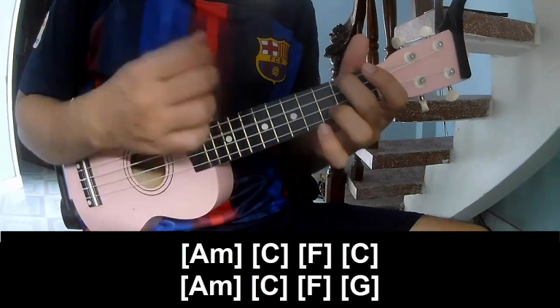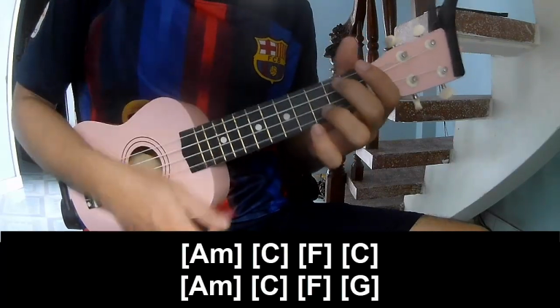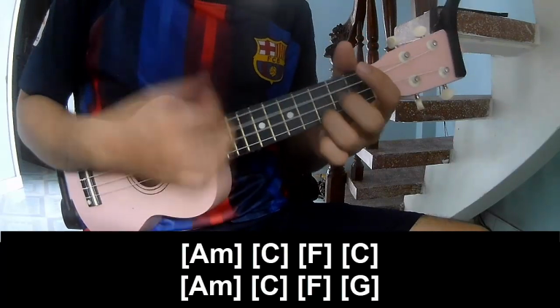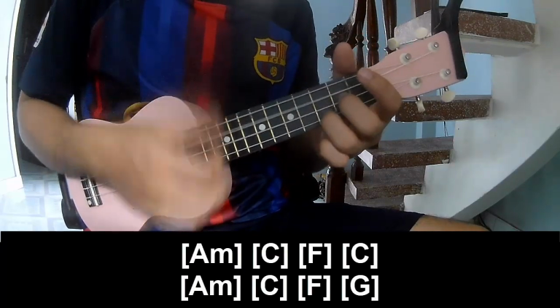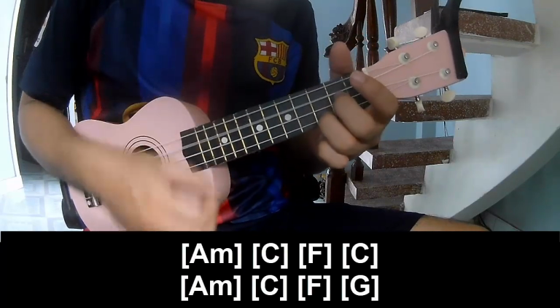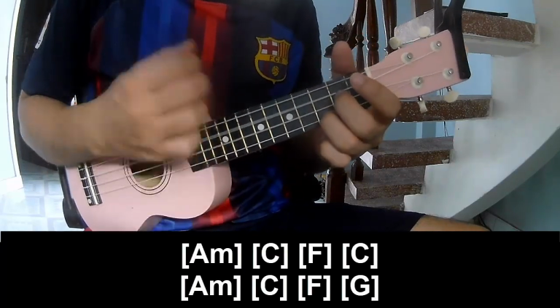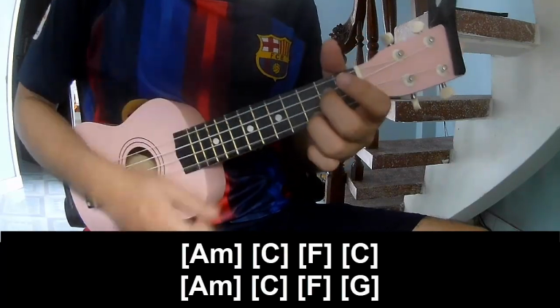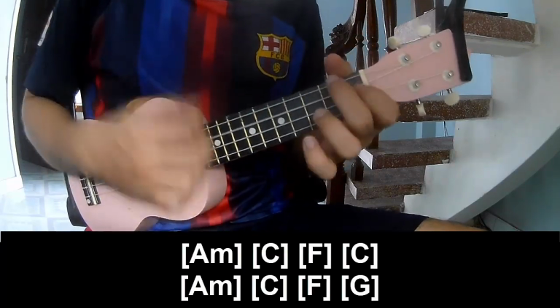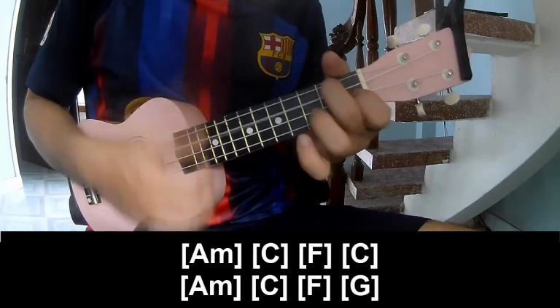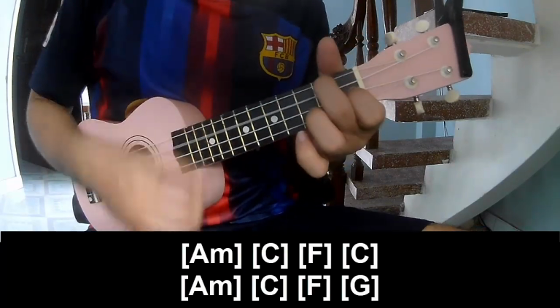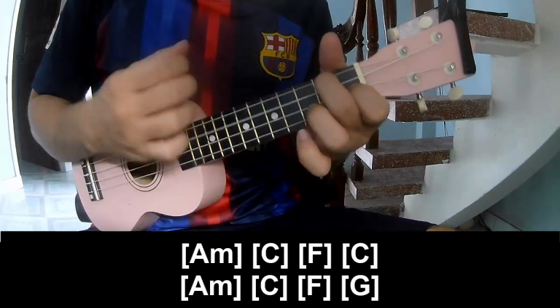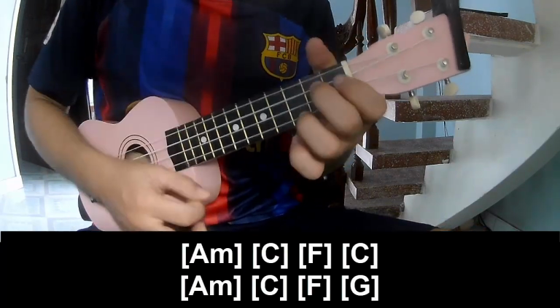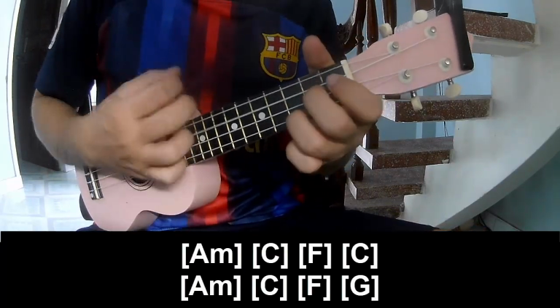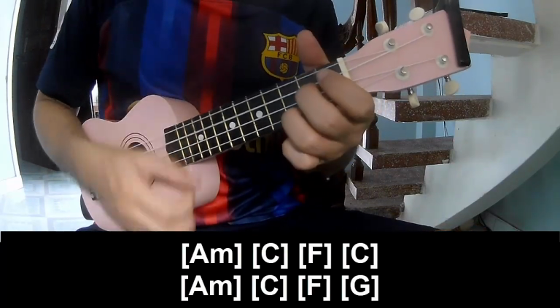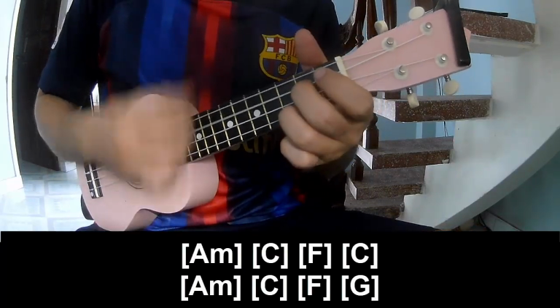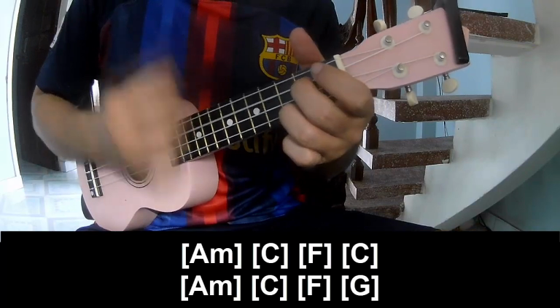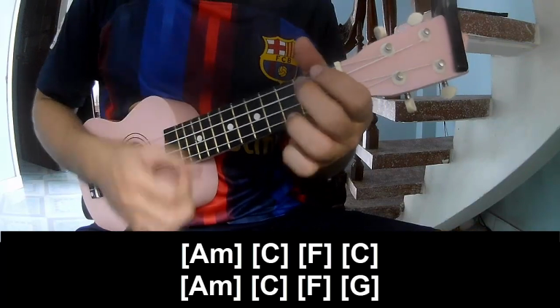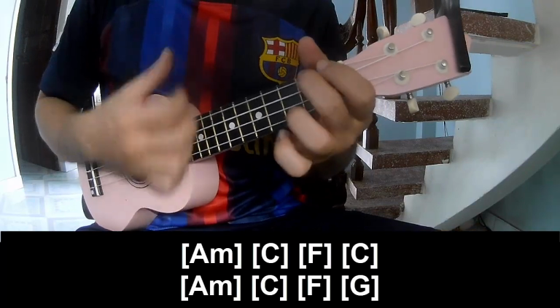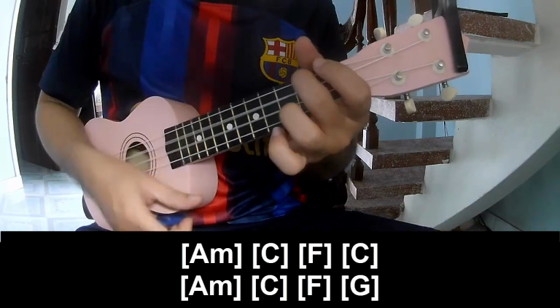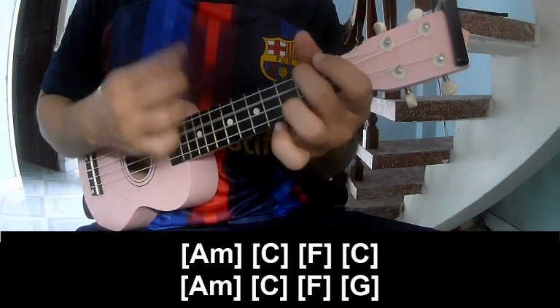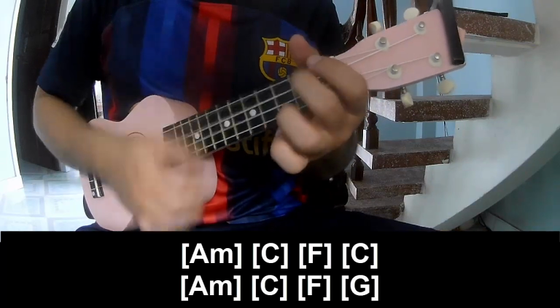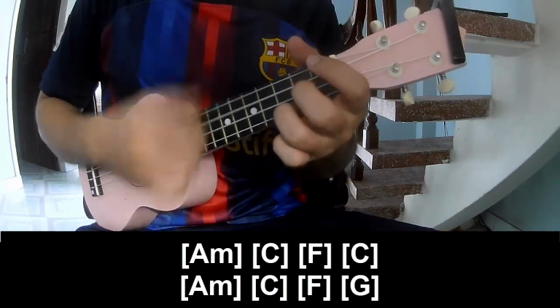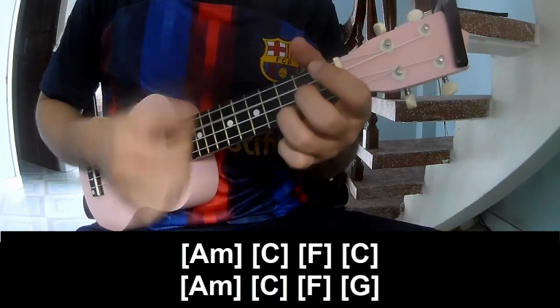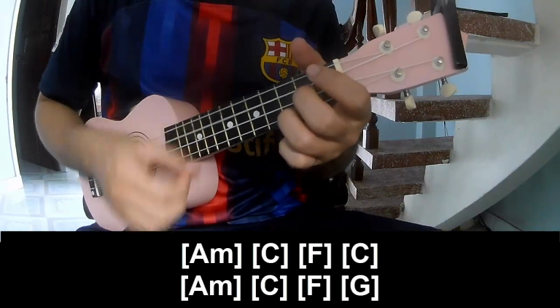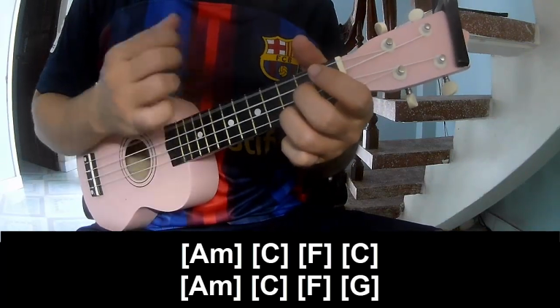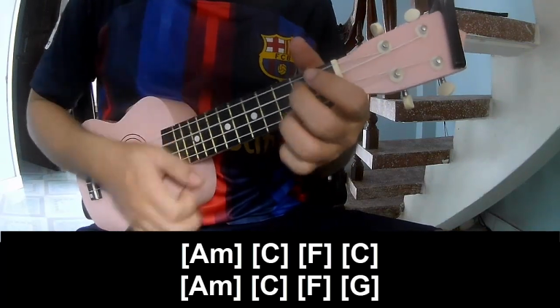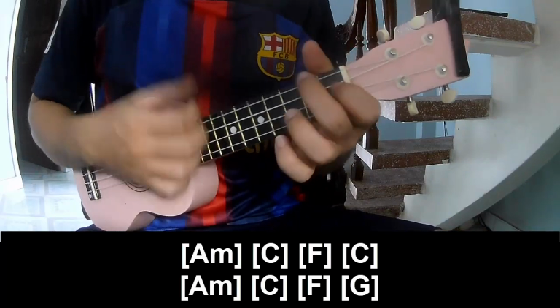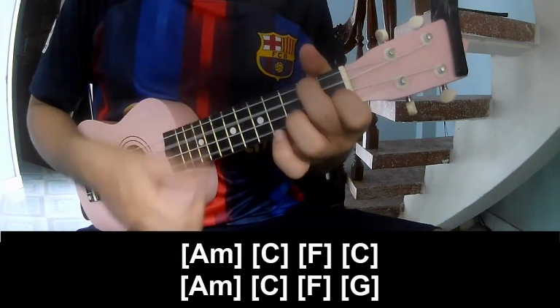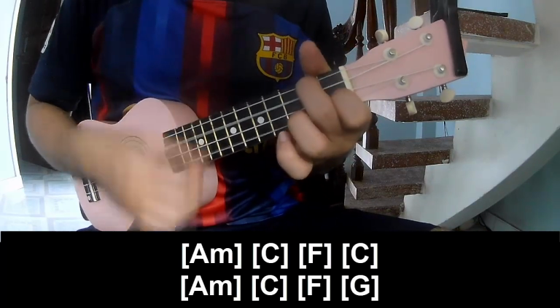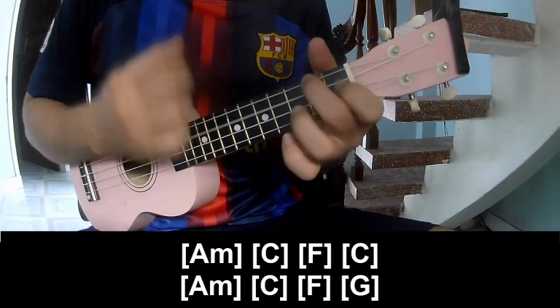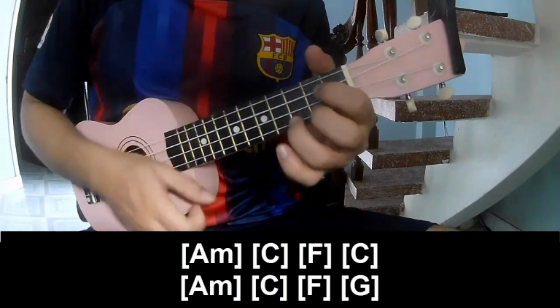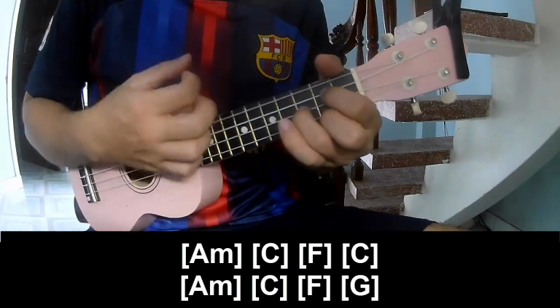And she plays along Am, C, F, C, Am, C, F, G.